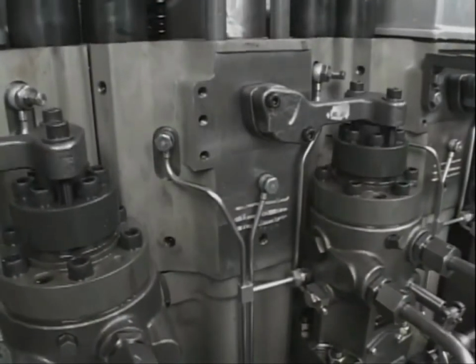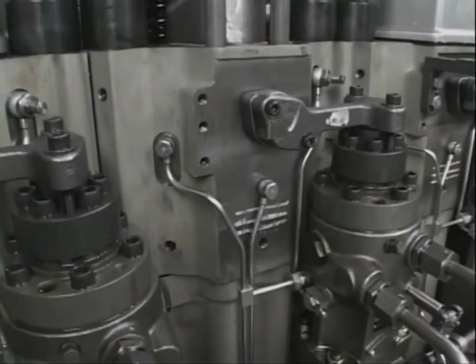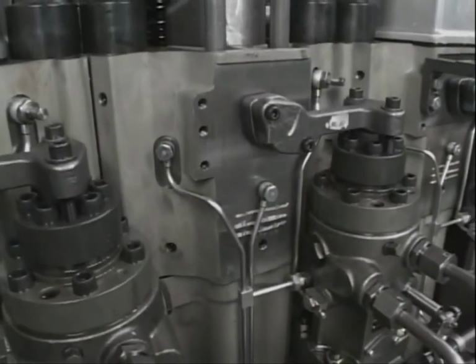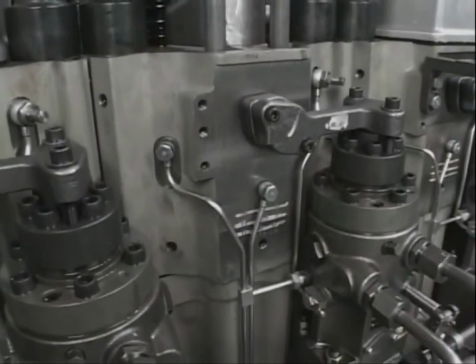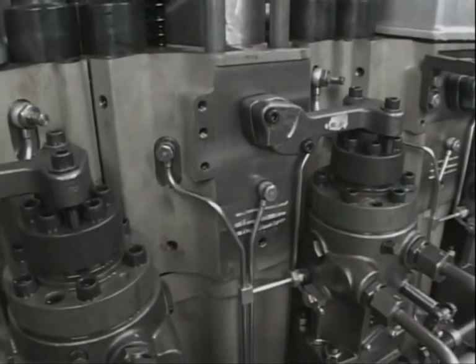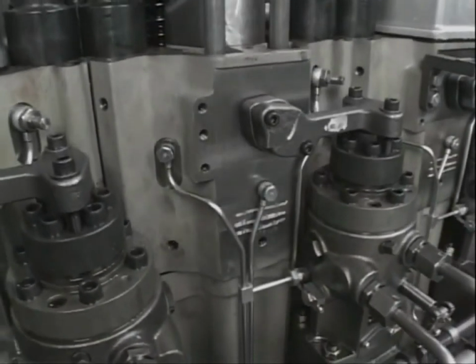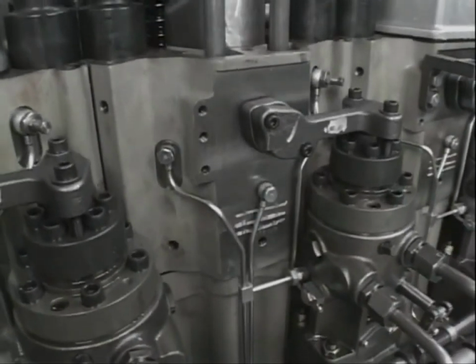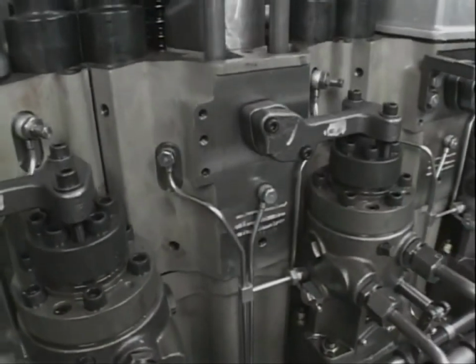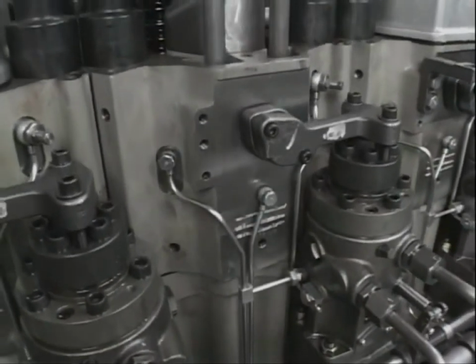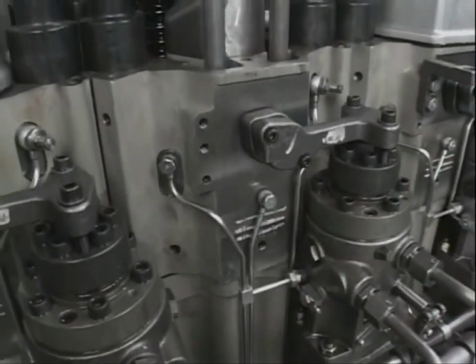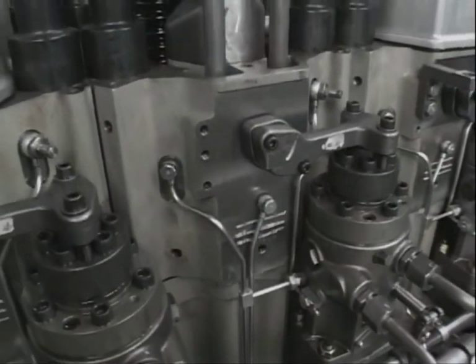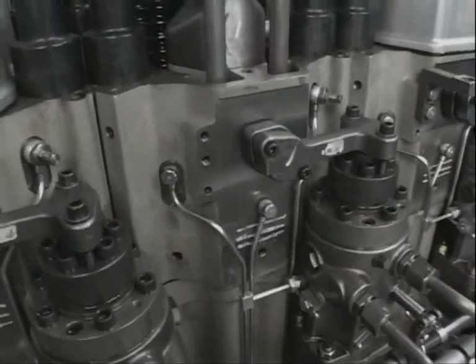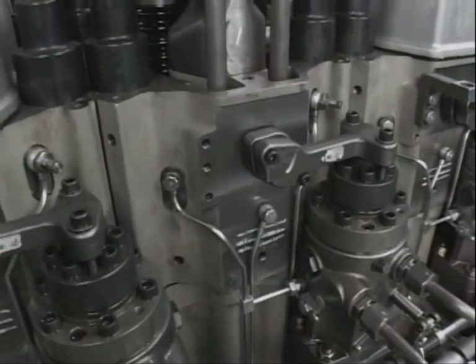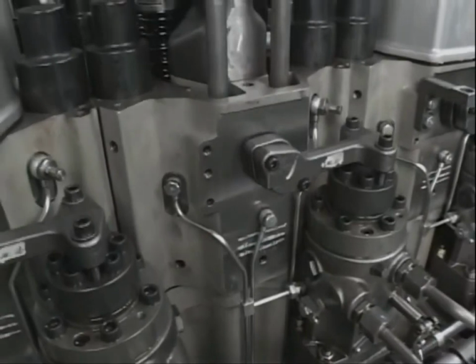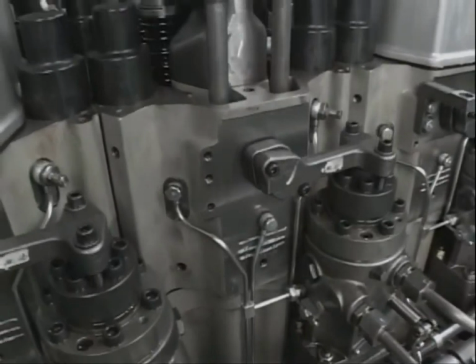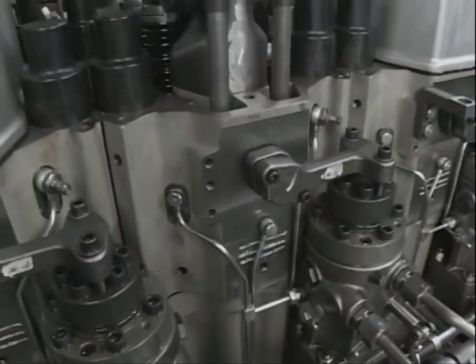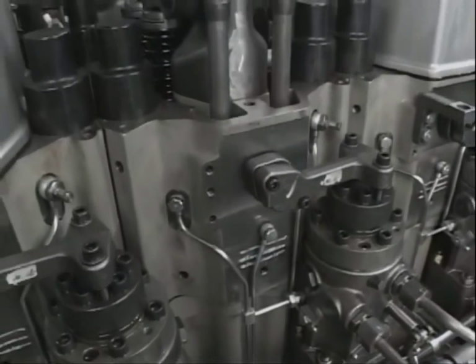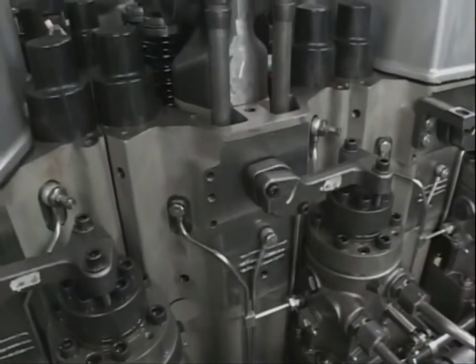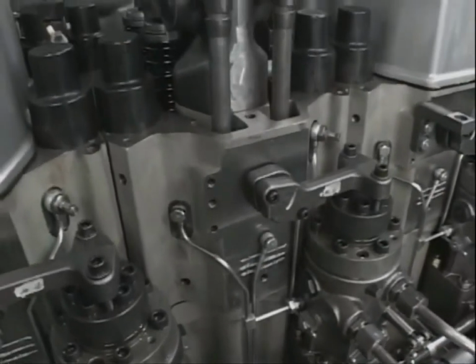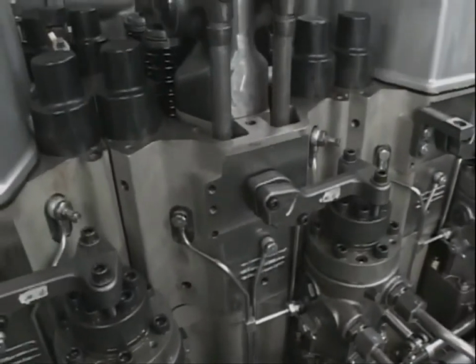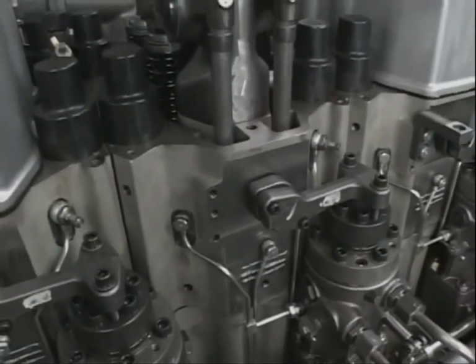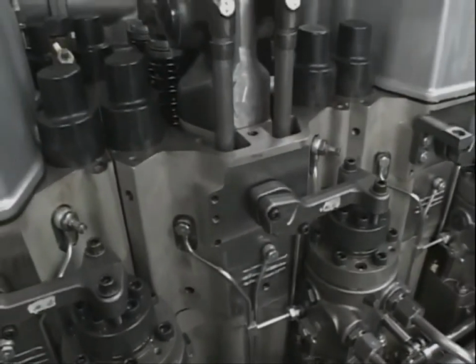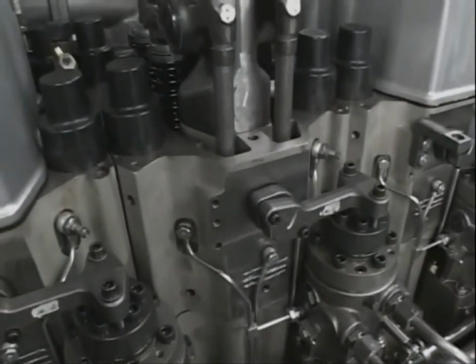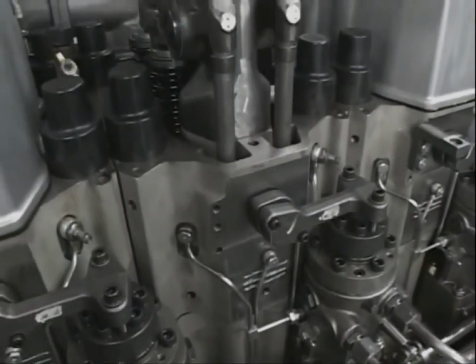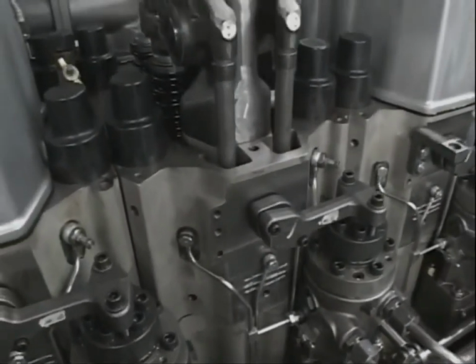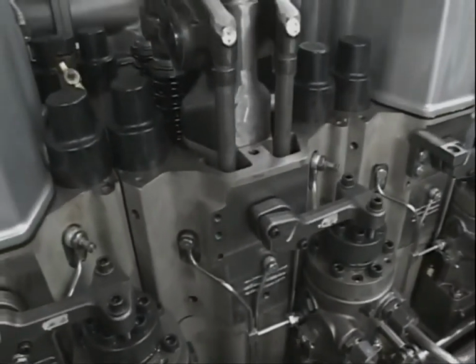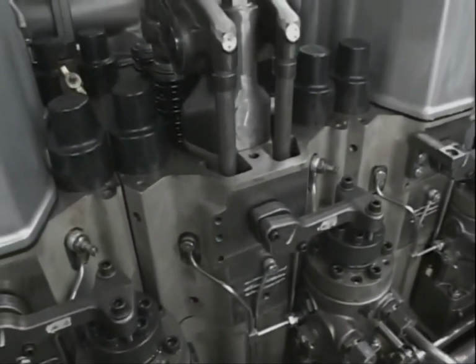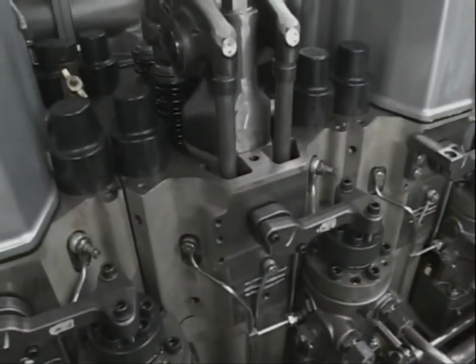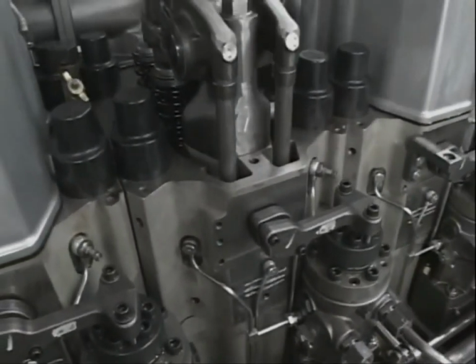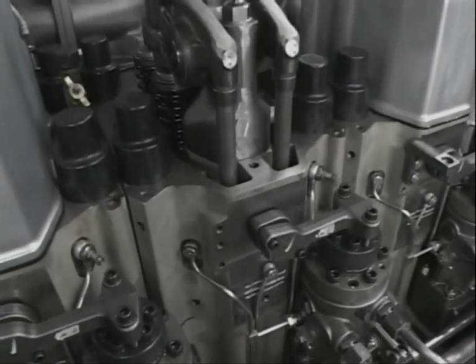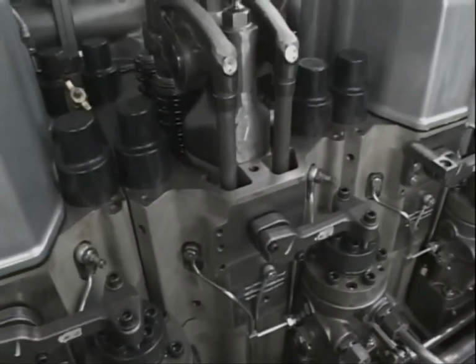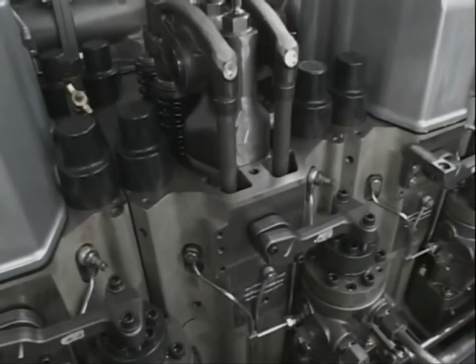After assembling the cylinder head, adjust the clearance of suction and exhaust valves in the following procedure.